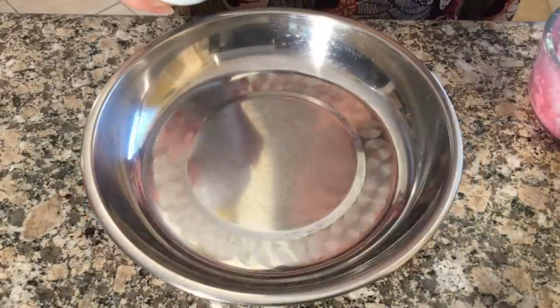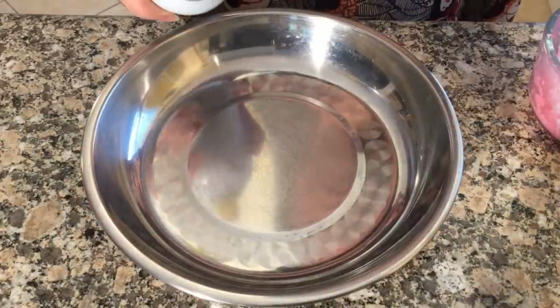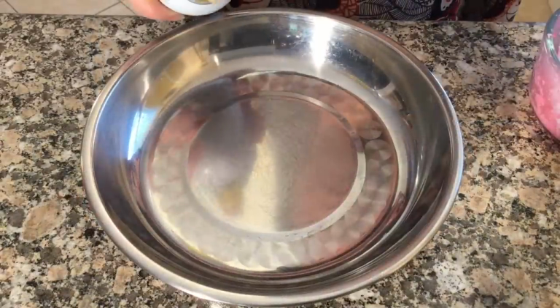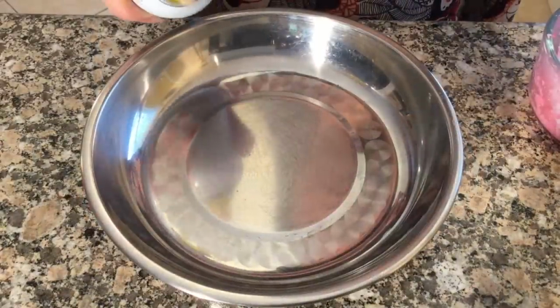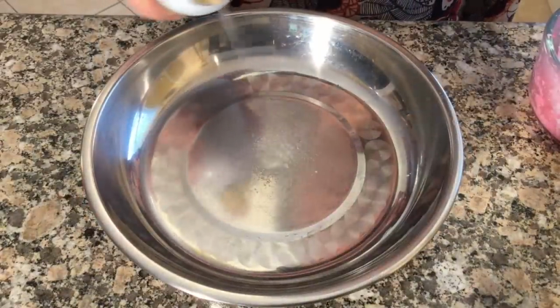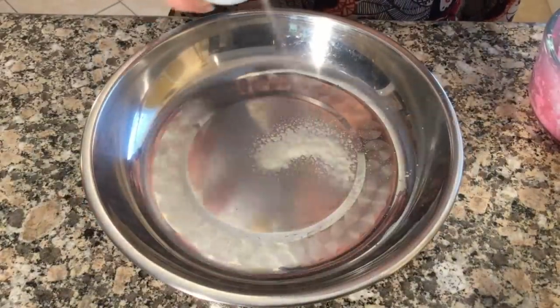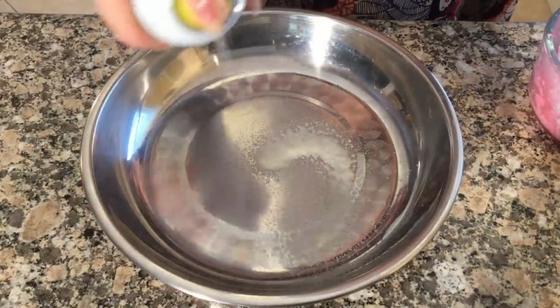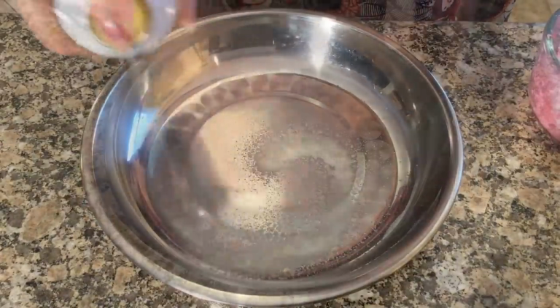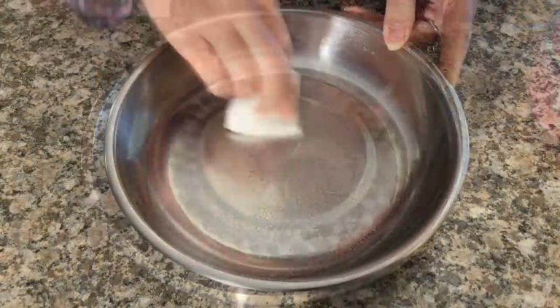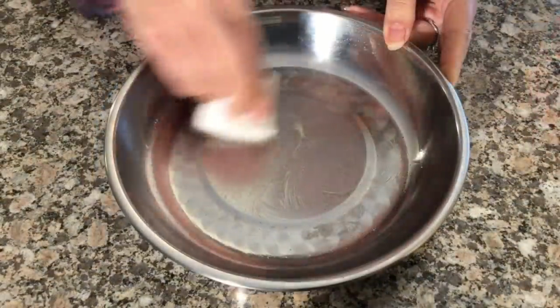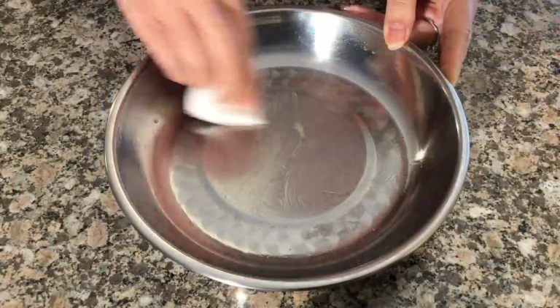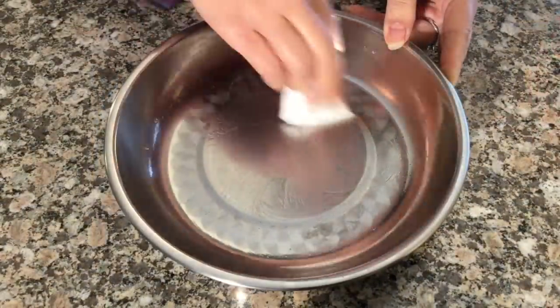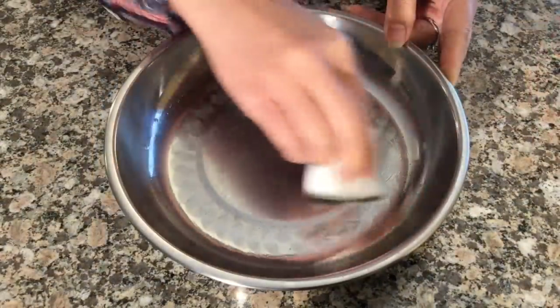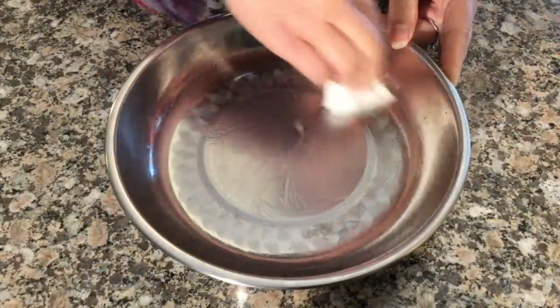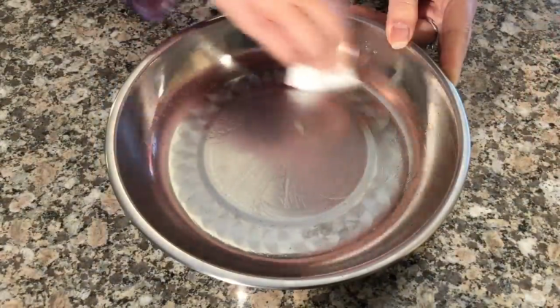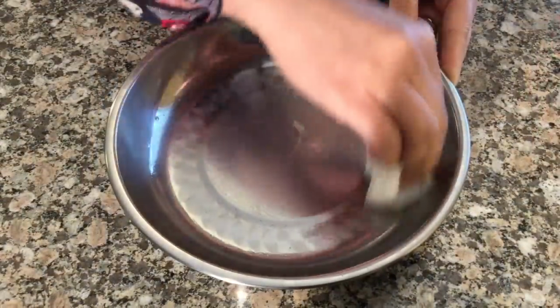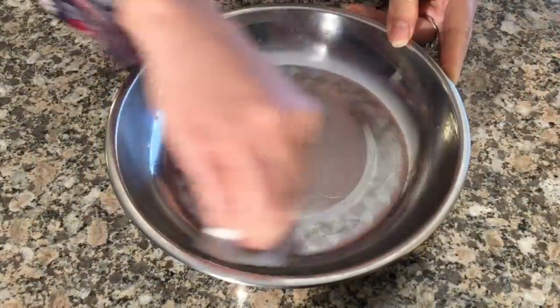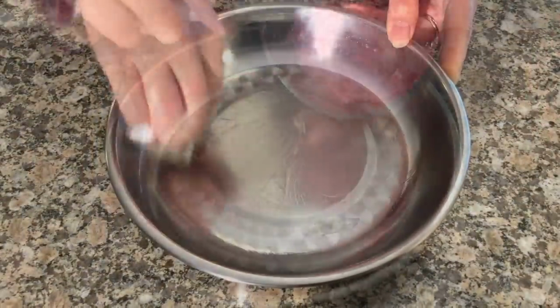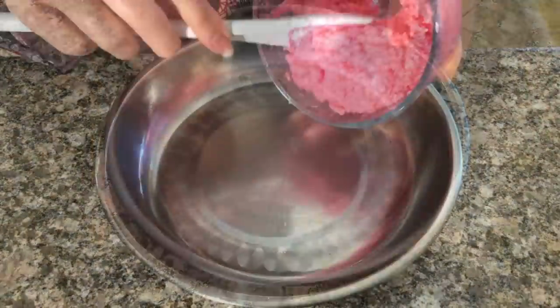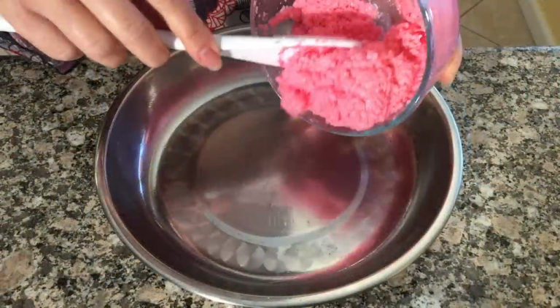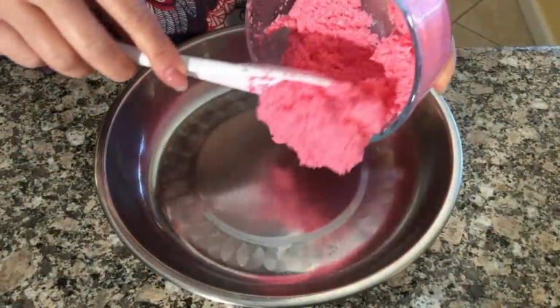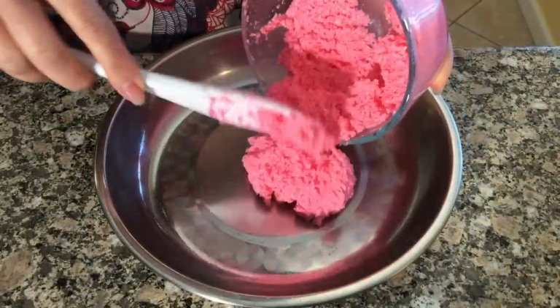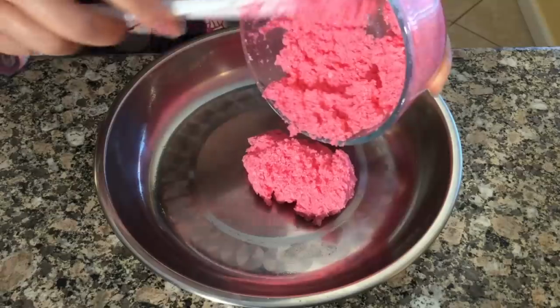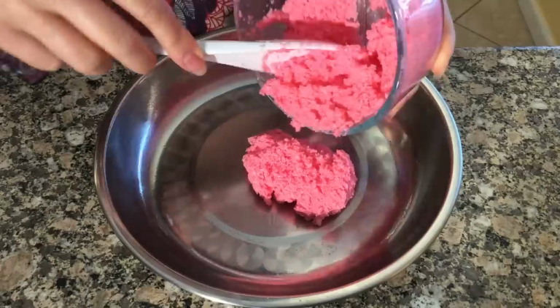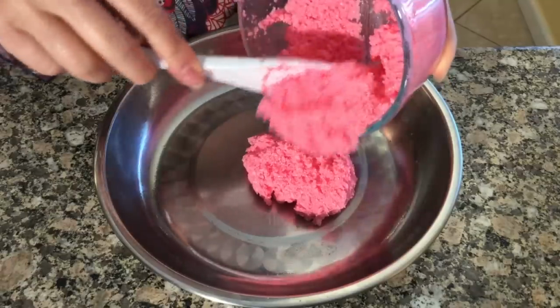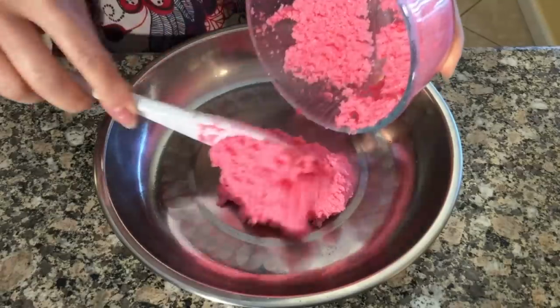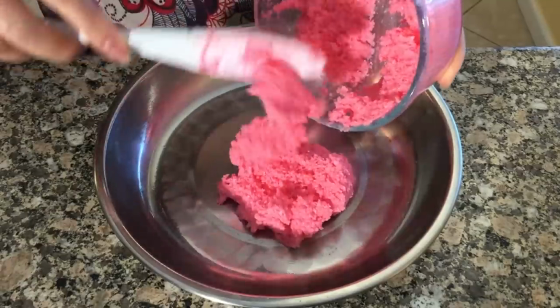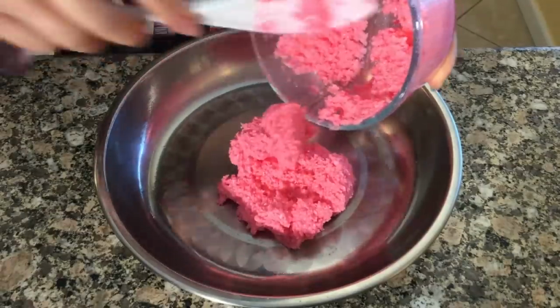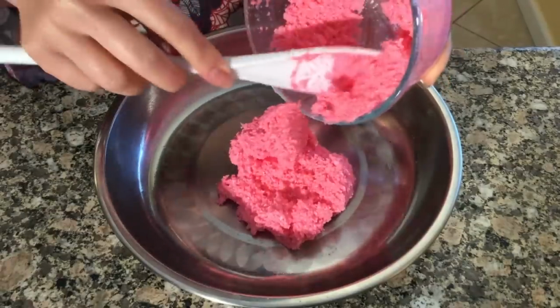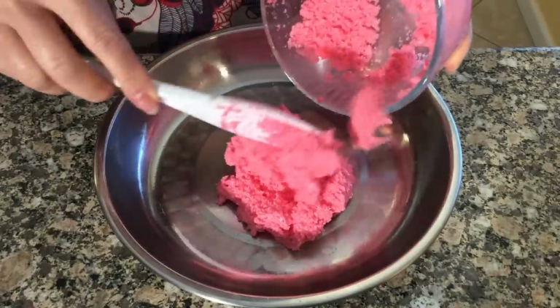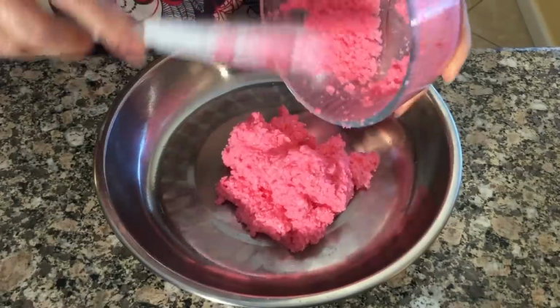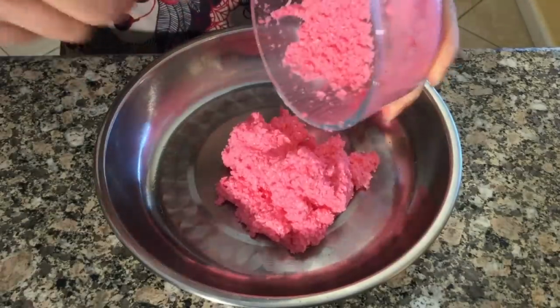Now in a small pan add some cooking spray and evenly spread out the cassava cake dough.